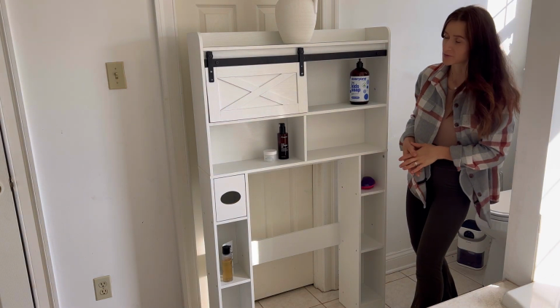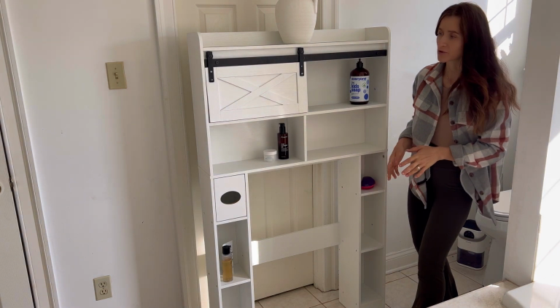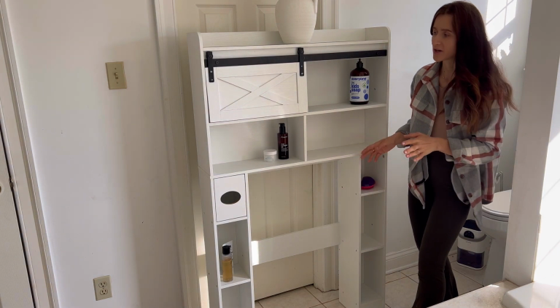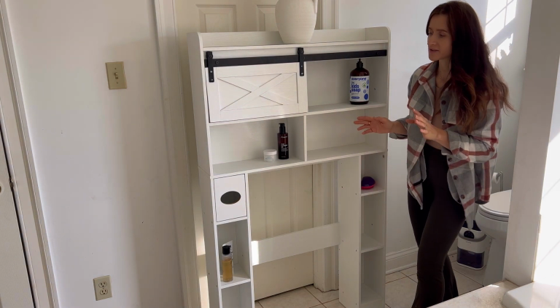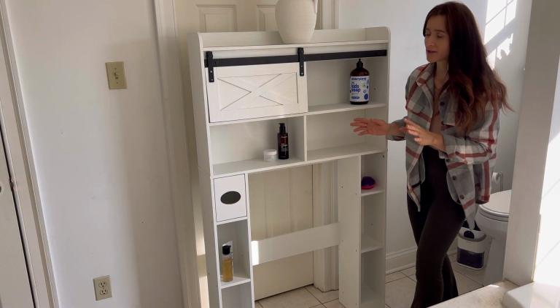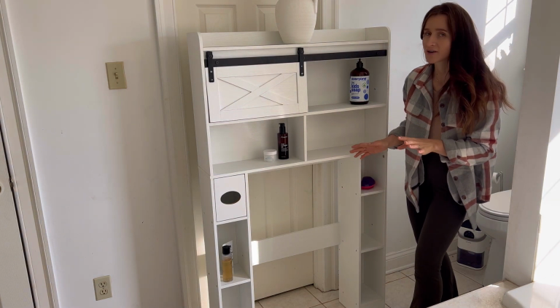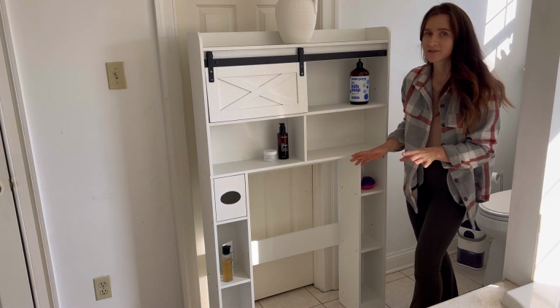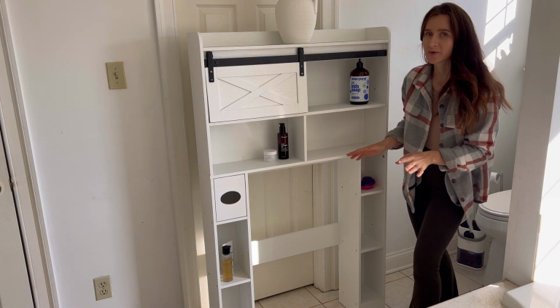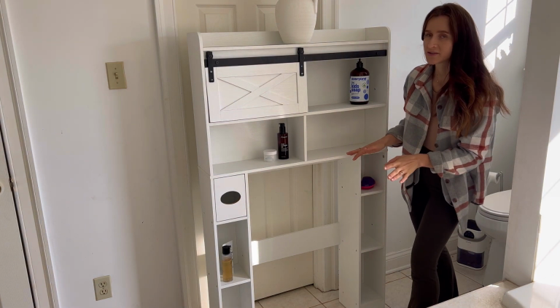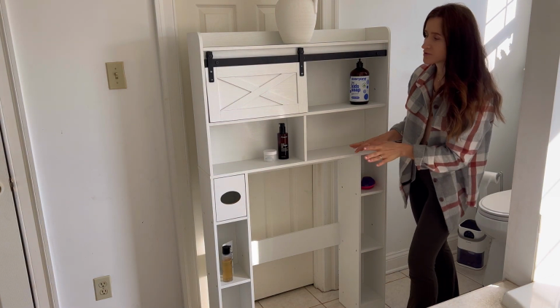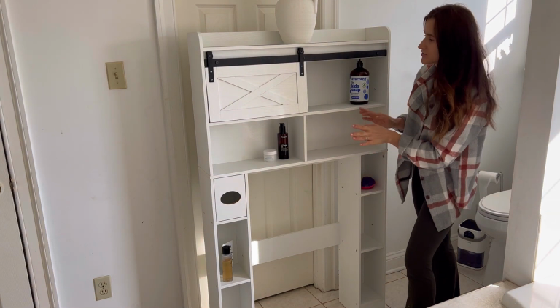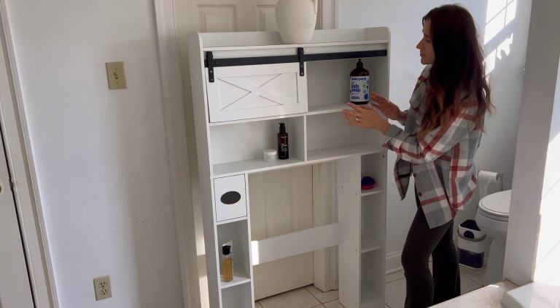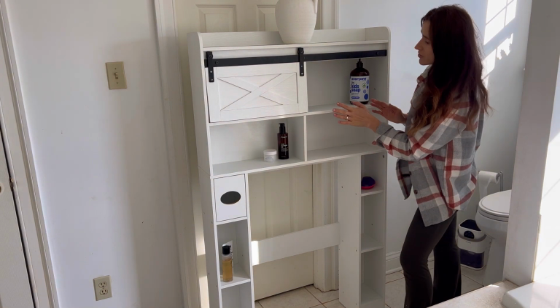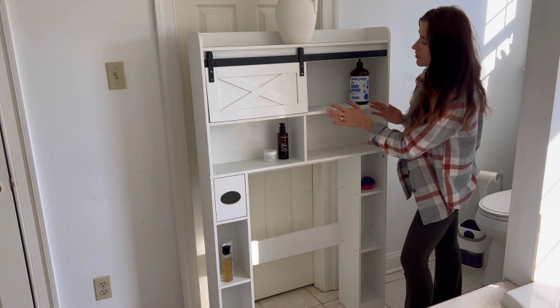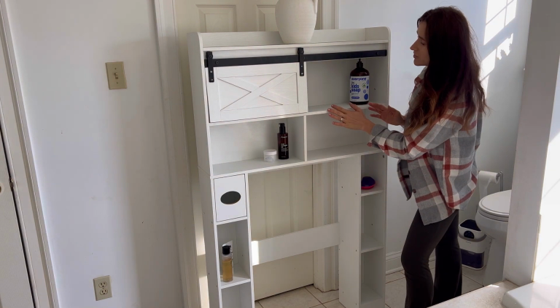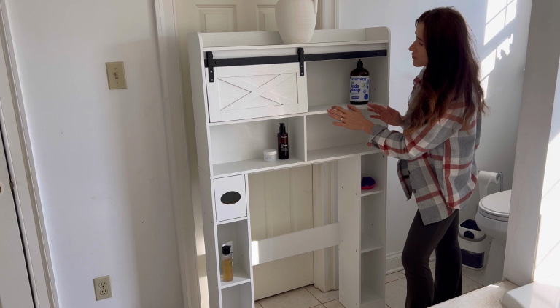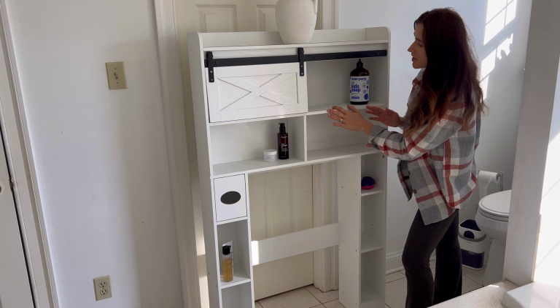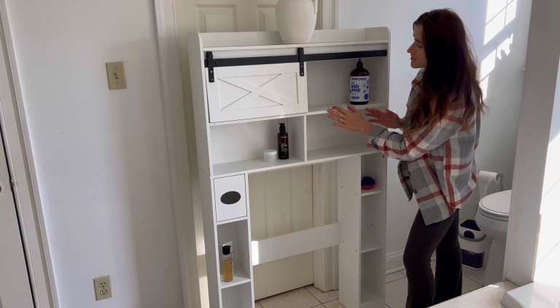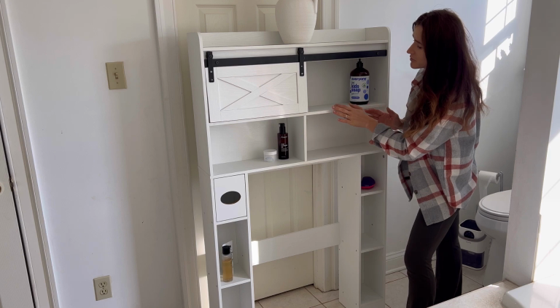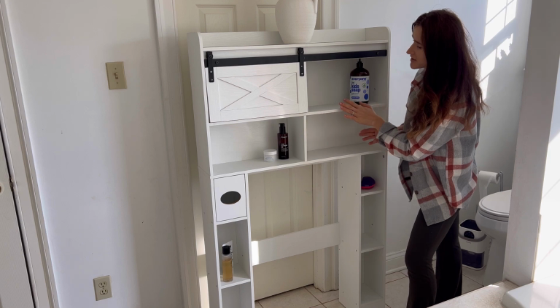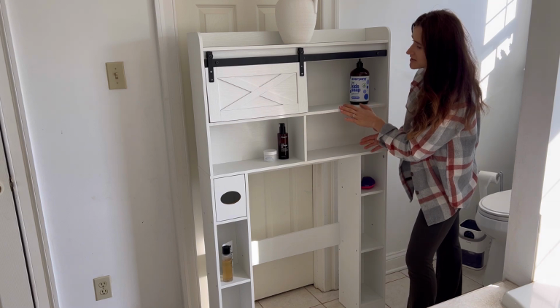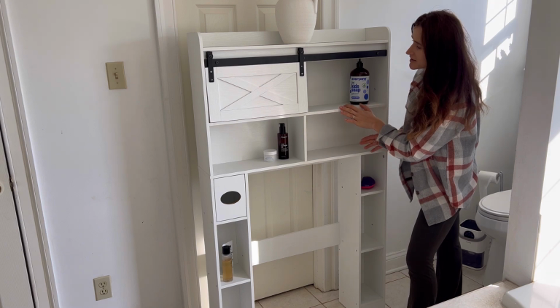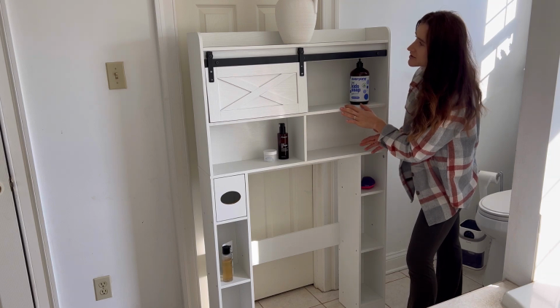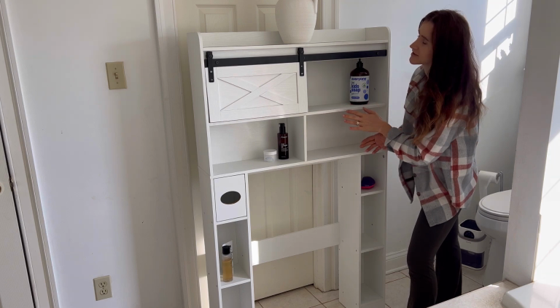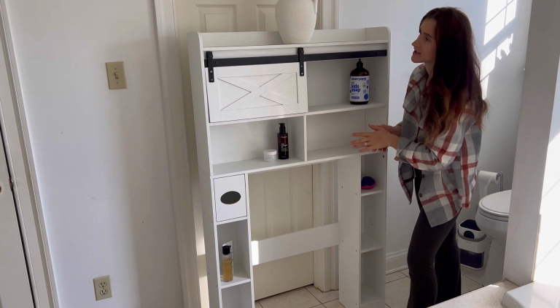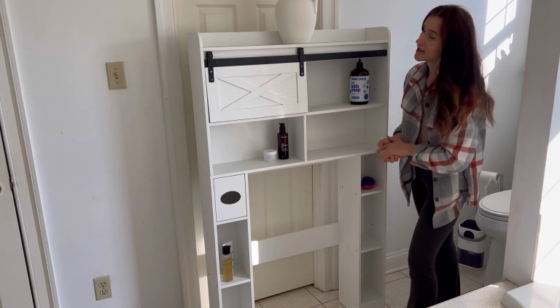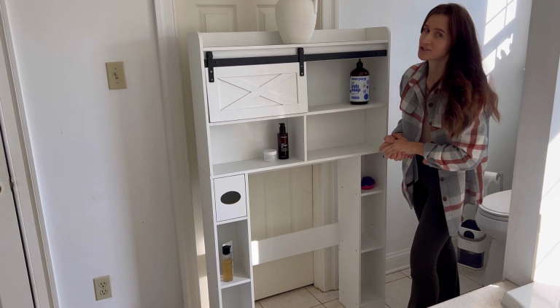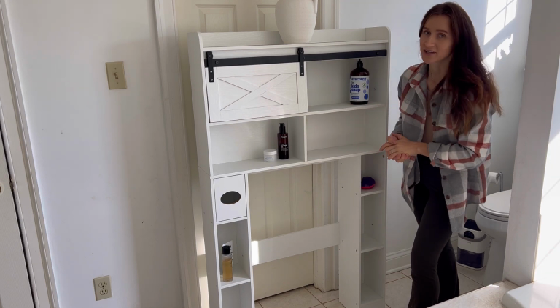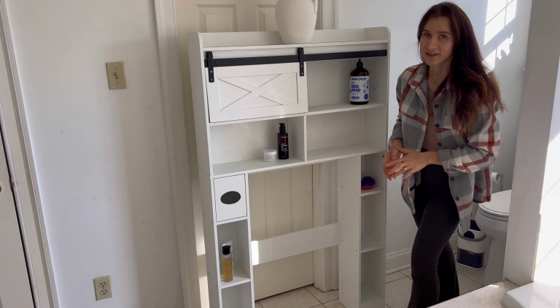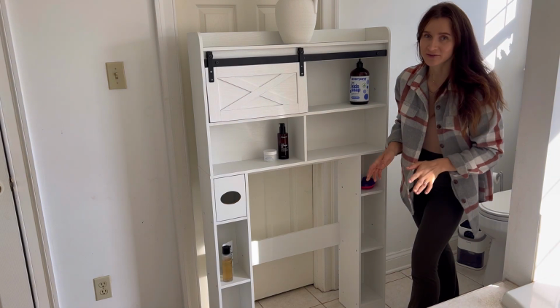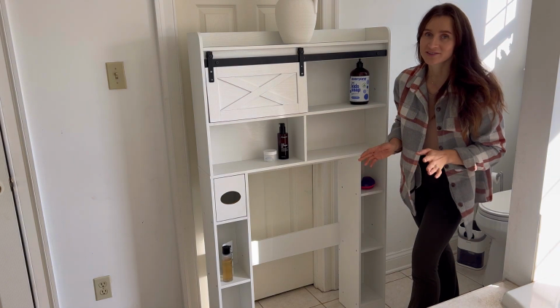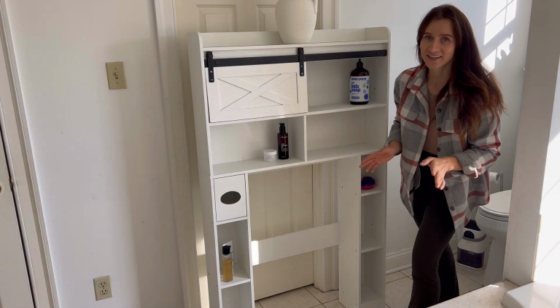It provides enough space to store all your bathroom accessories. Check it out today!